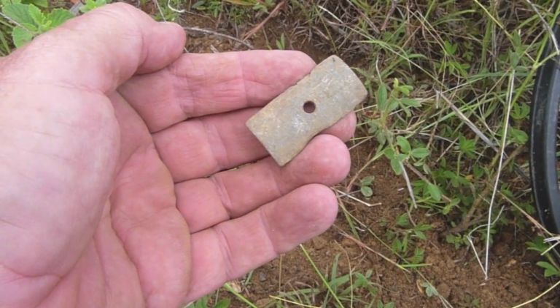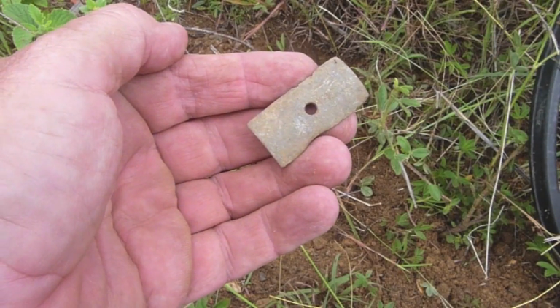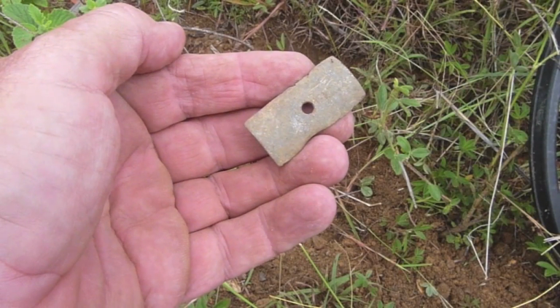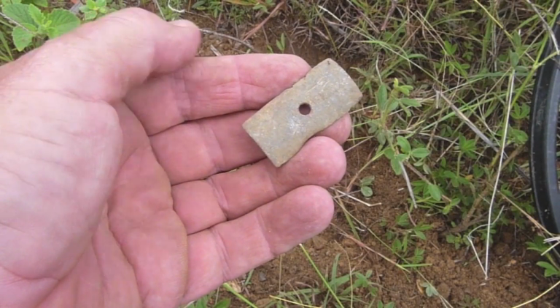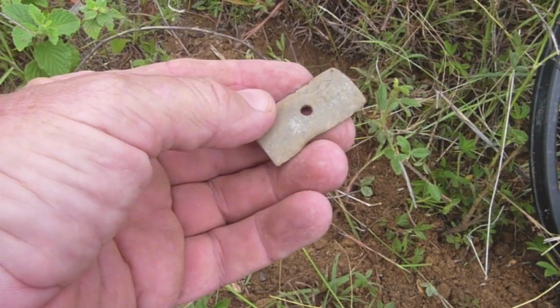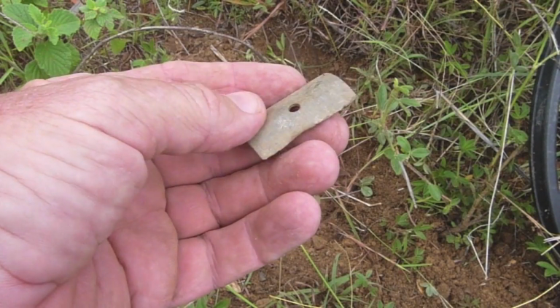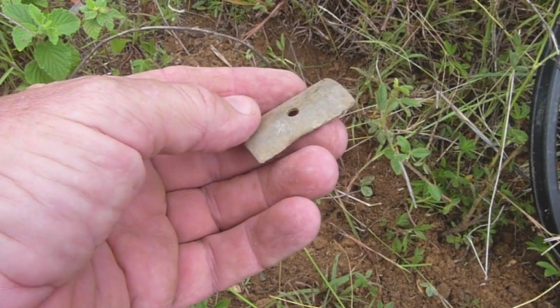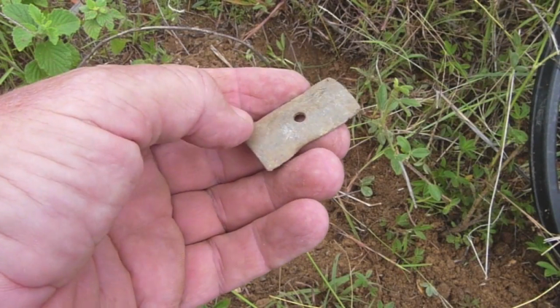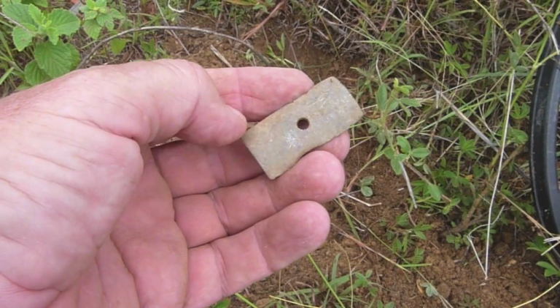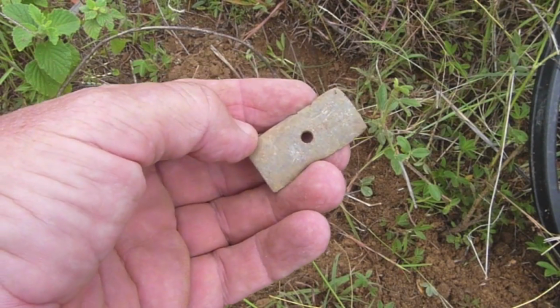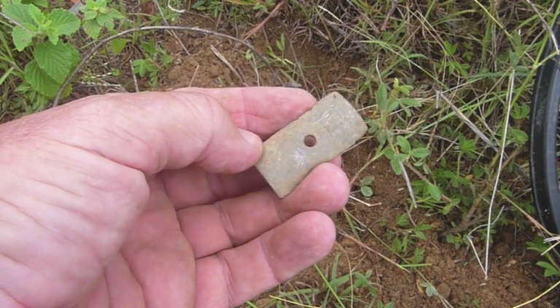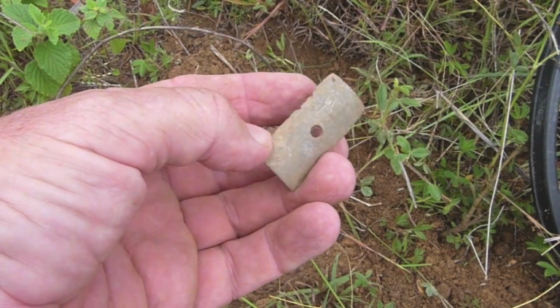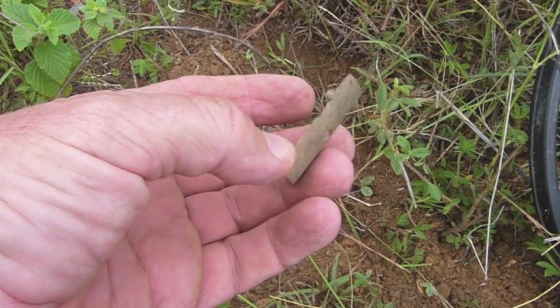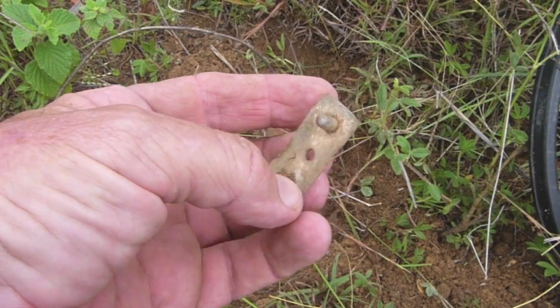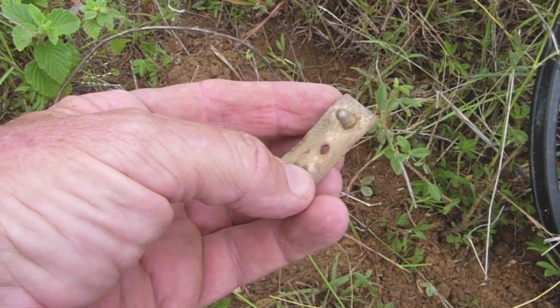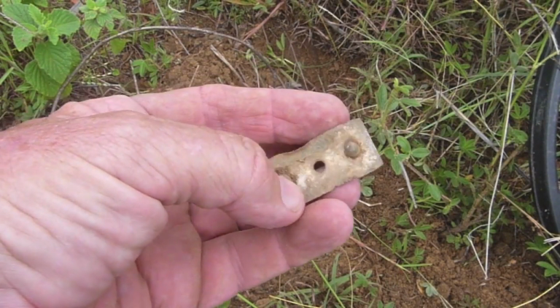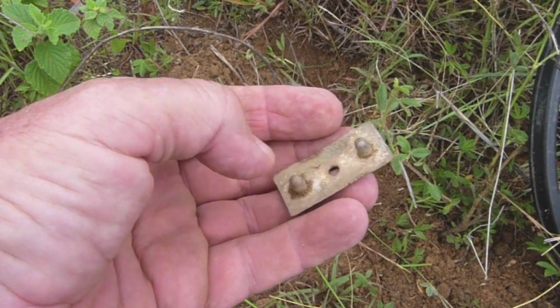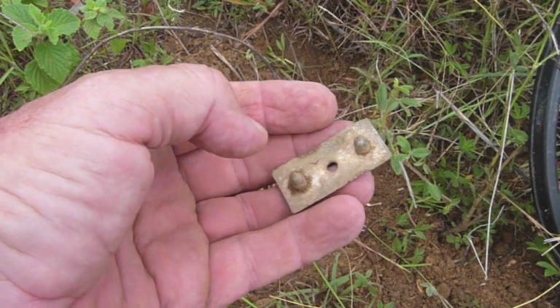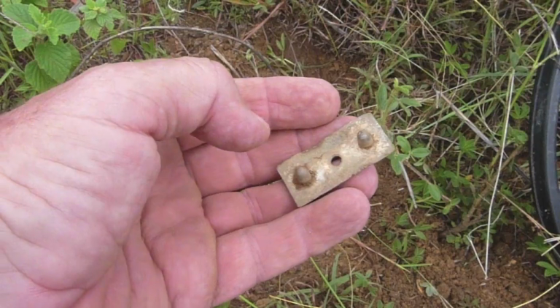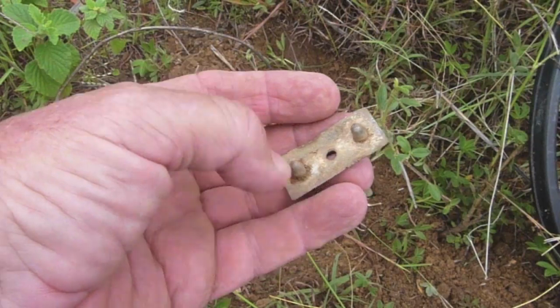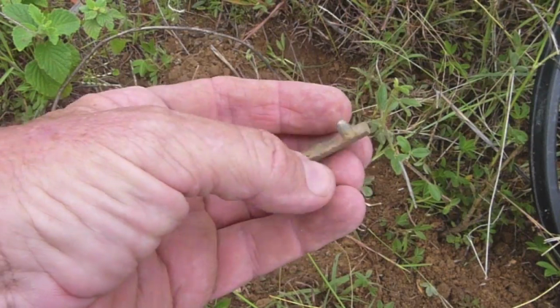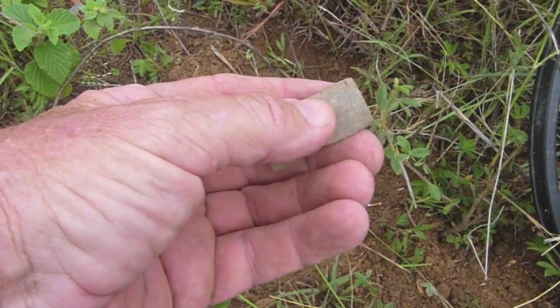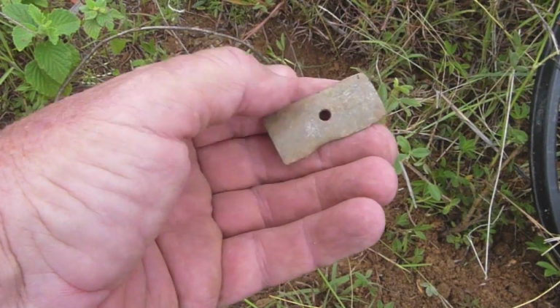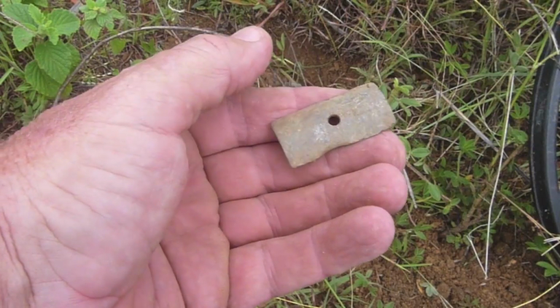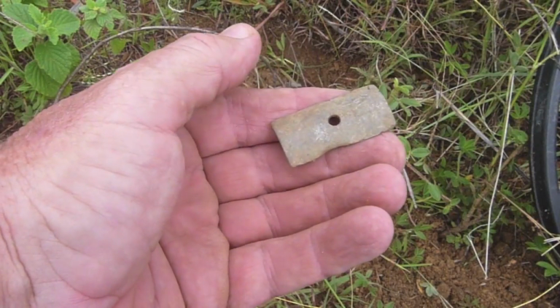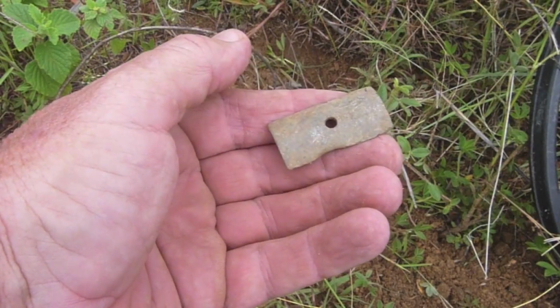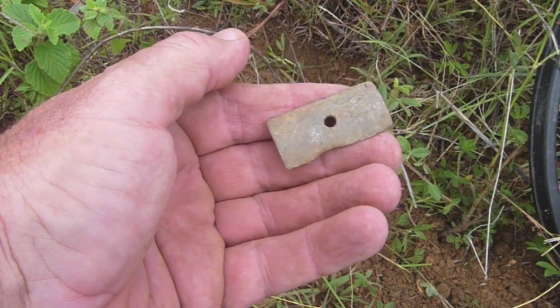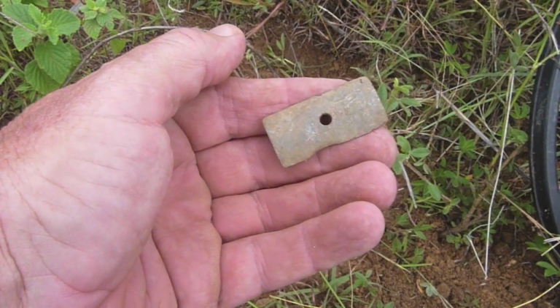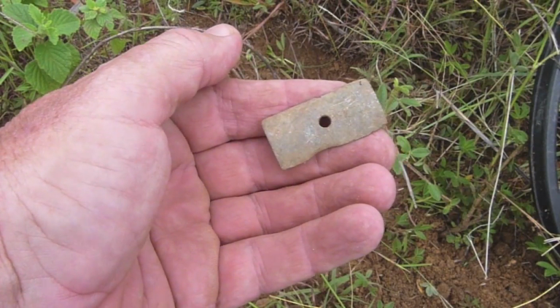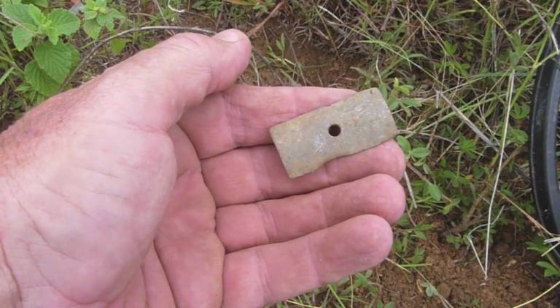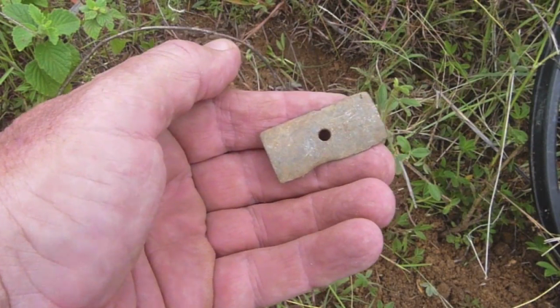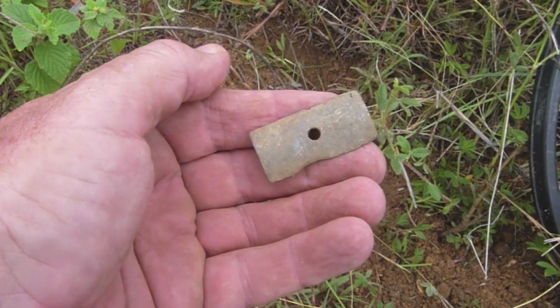This is my first target of the day with the AT Pro. It's the top of an old safety razor head, dating from the 1950s.